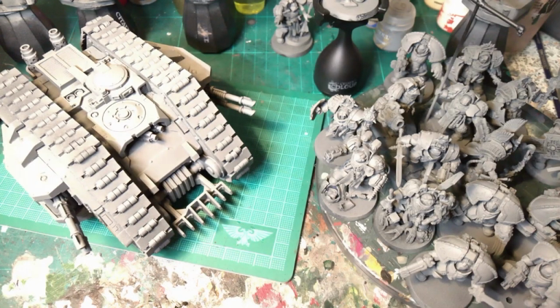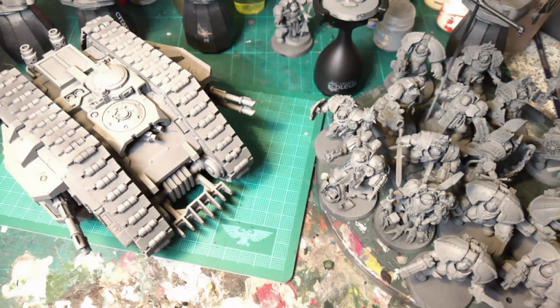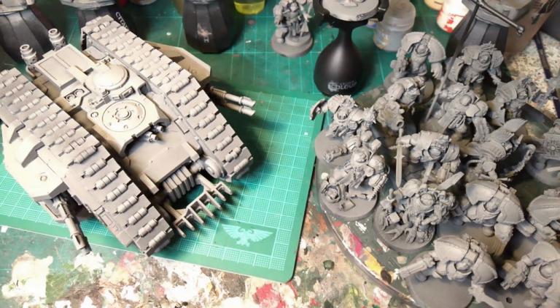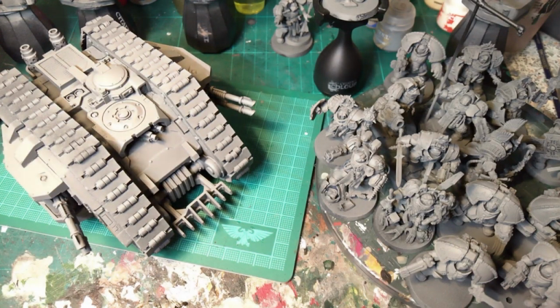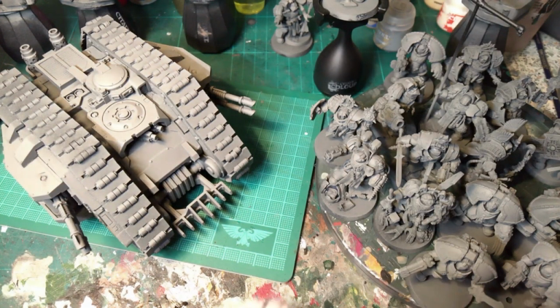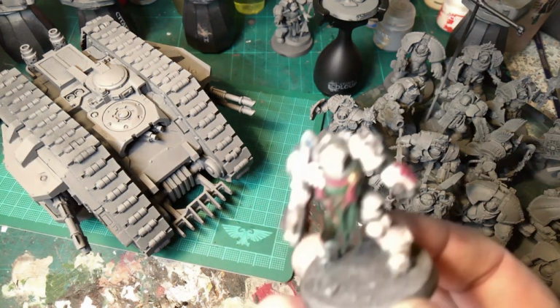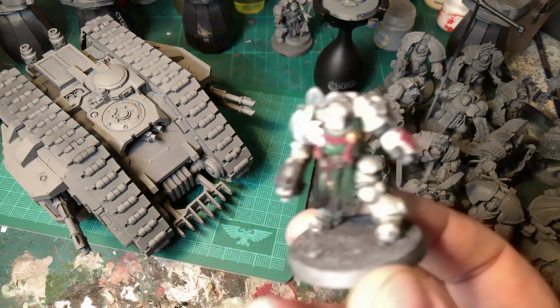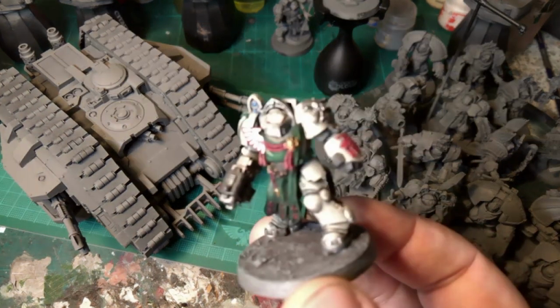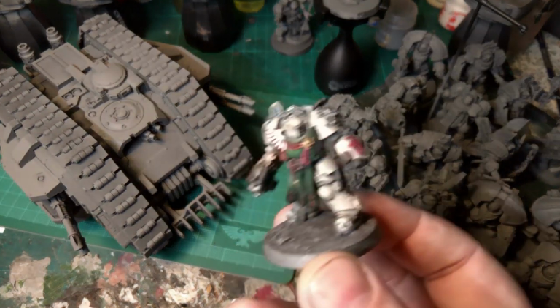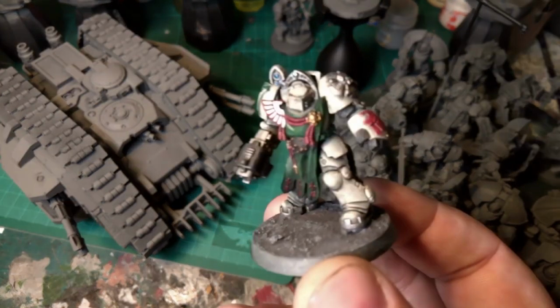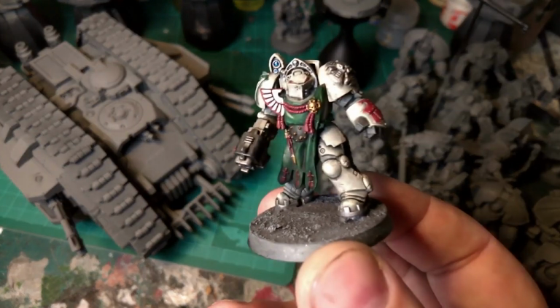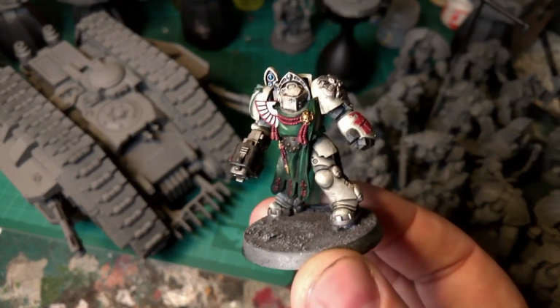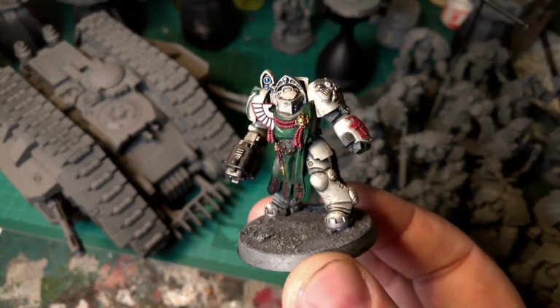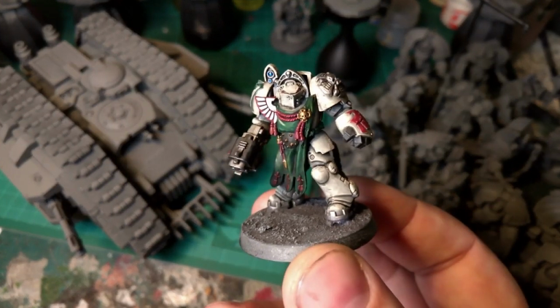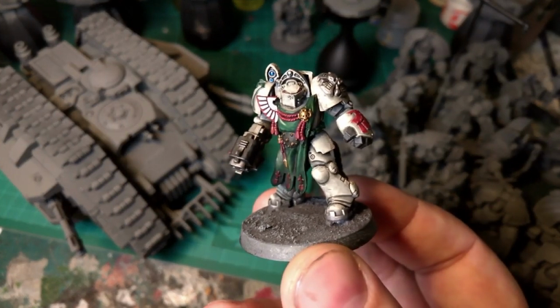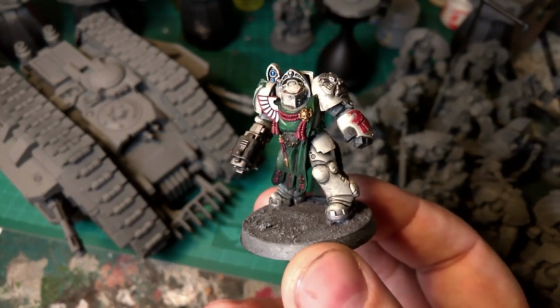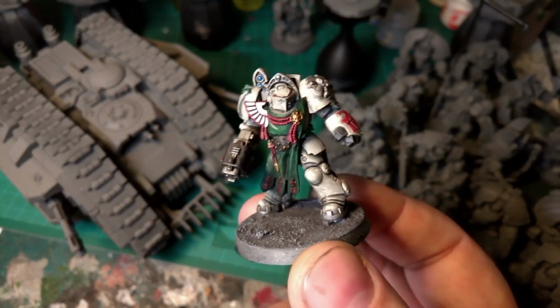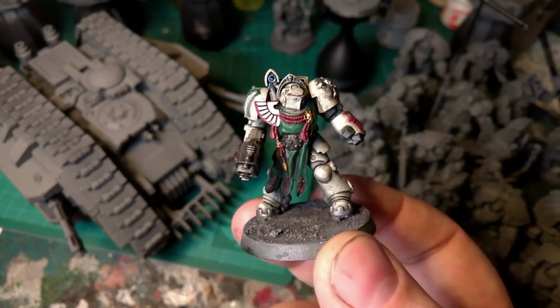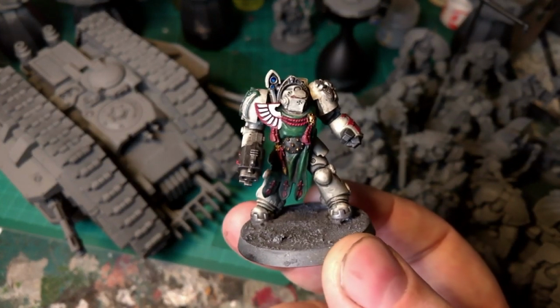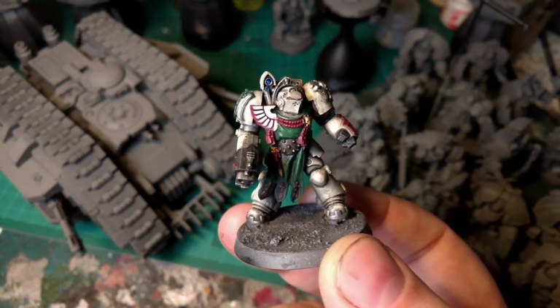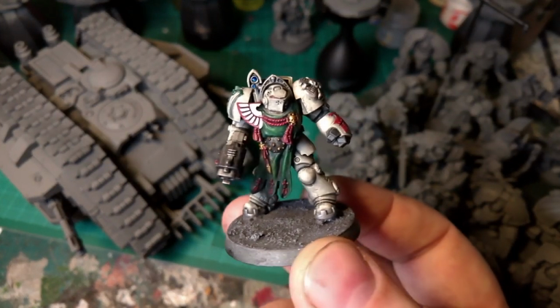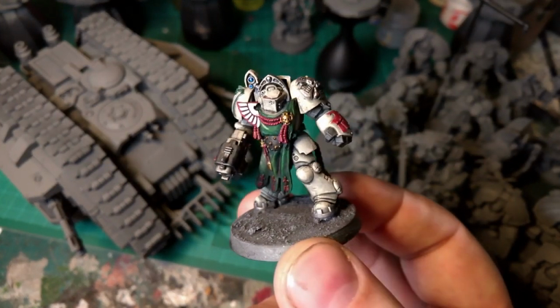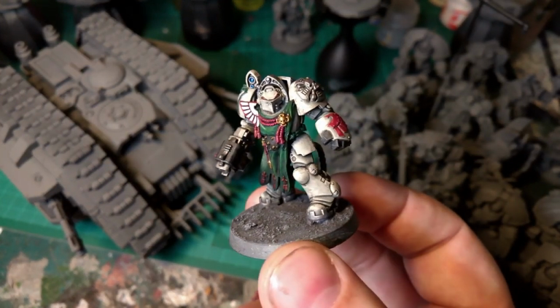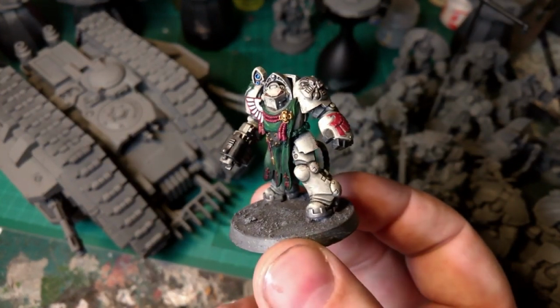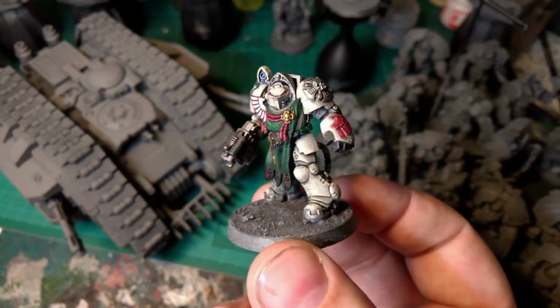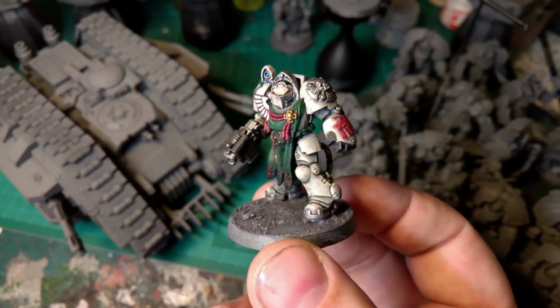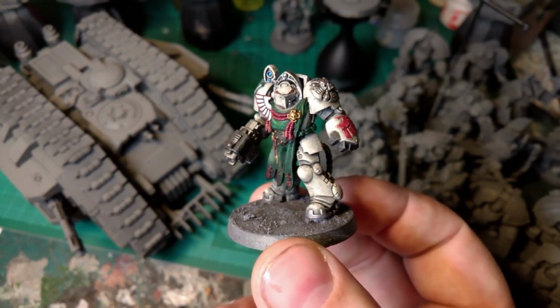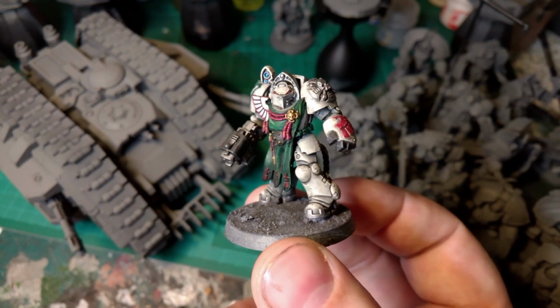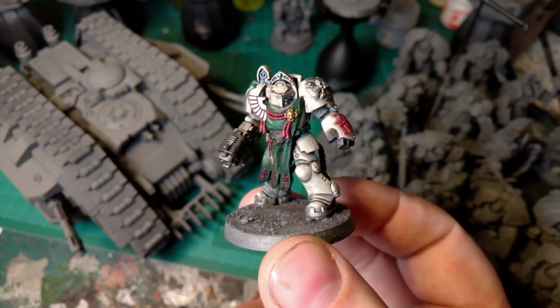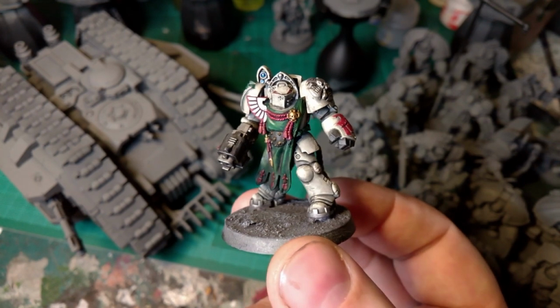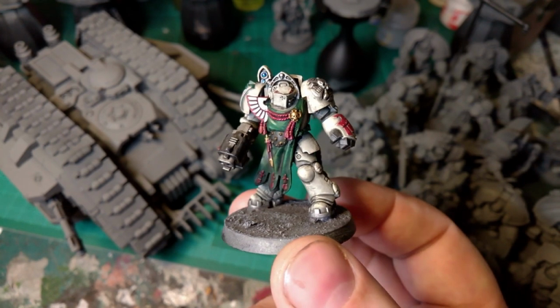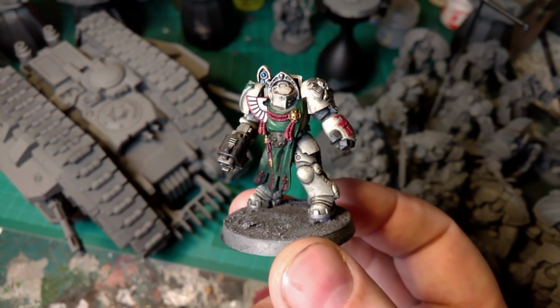Greetings! This is a video on how I paint my Deathwing Terminators.